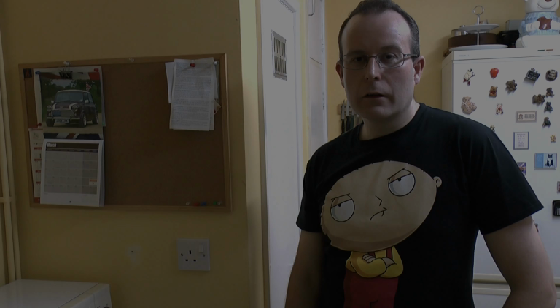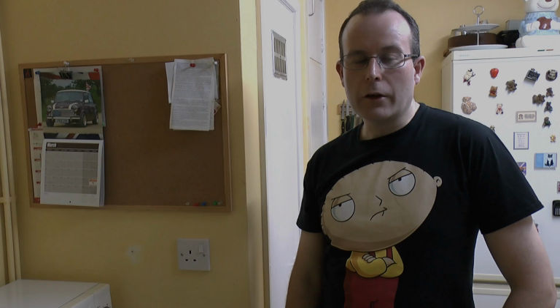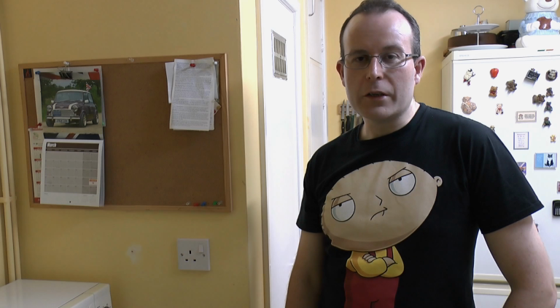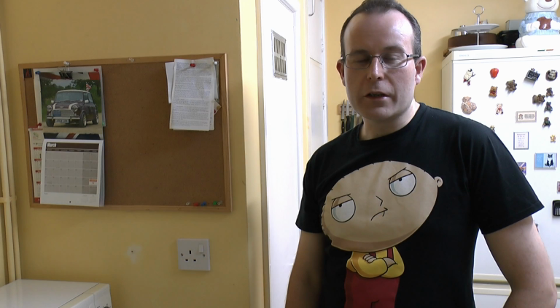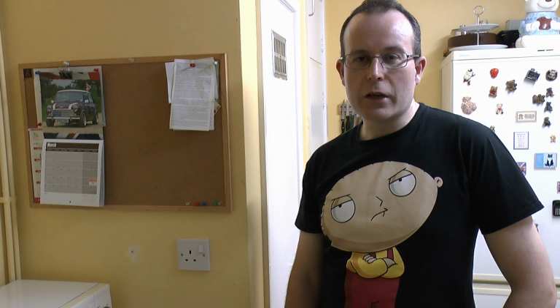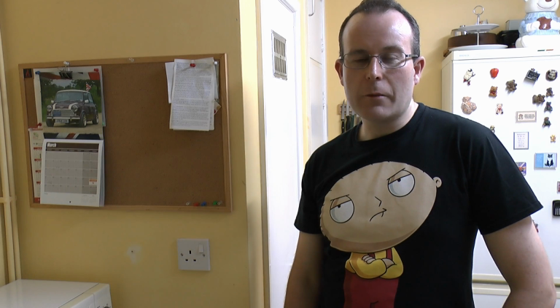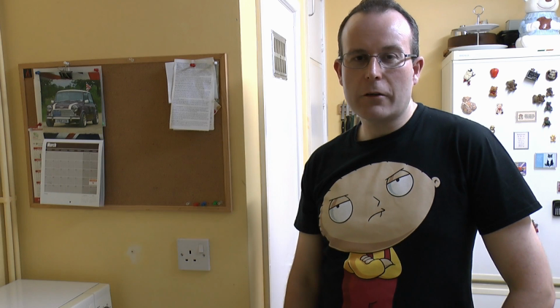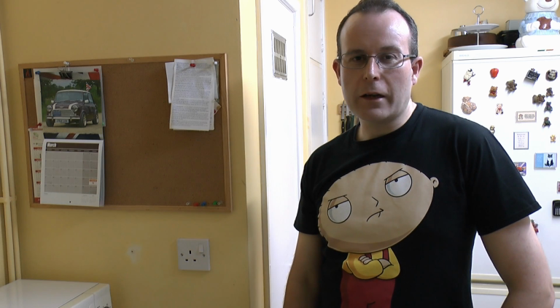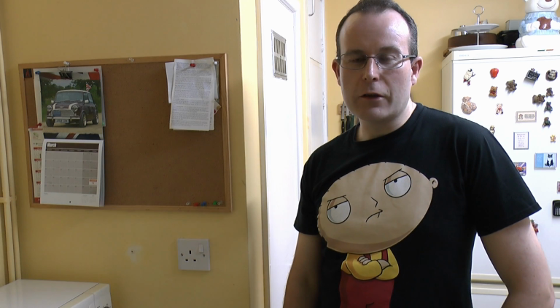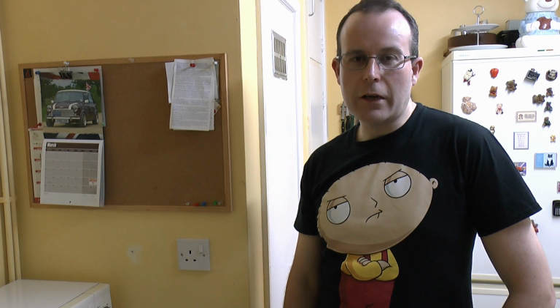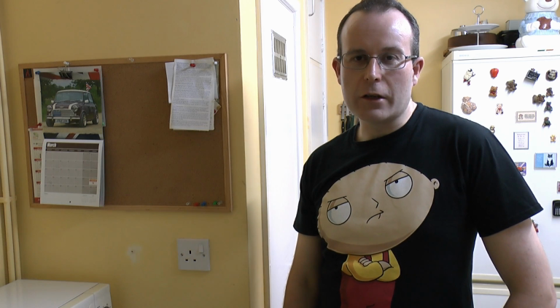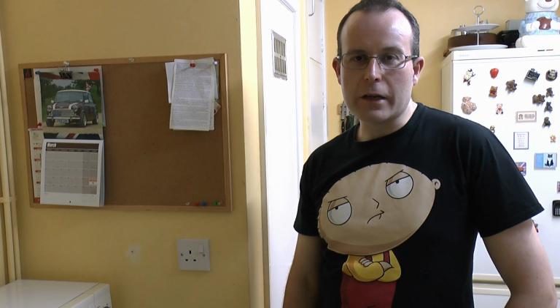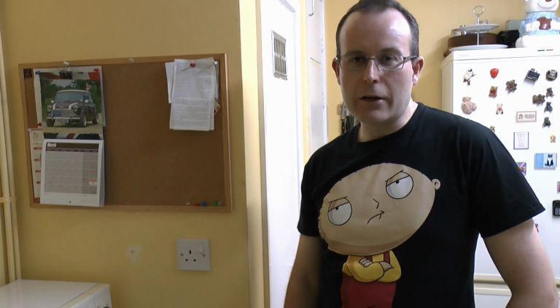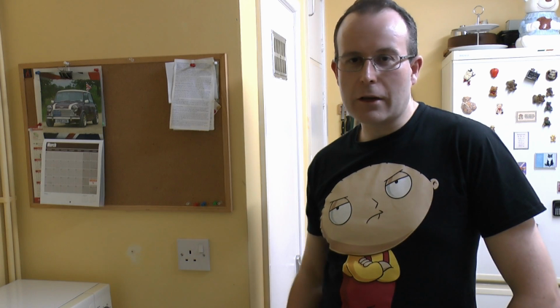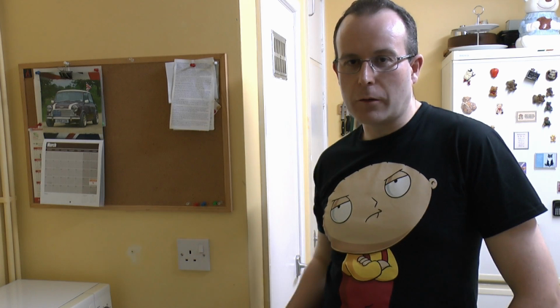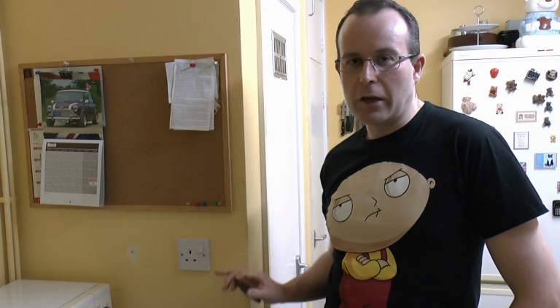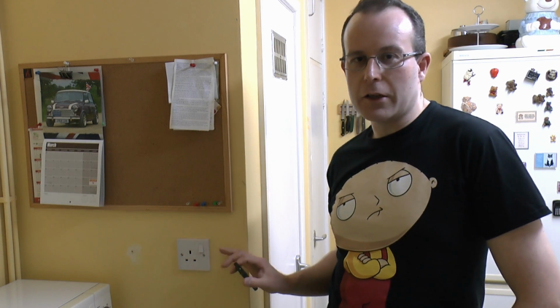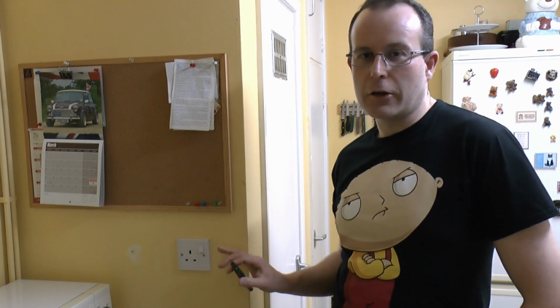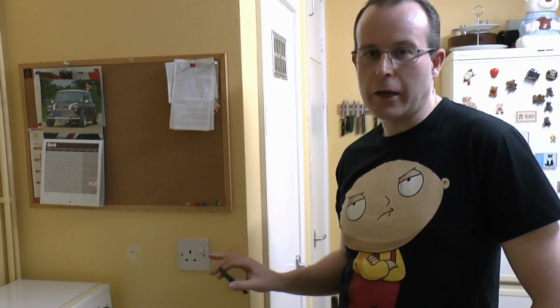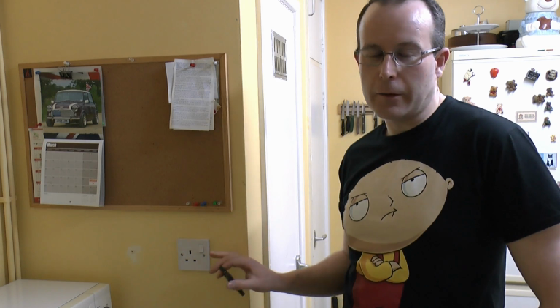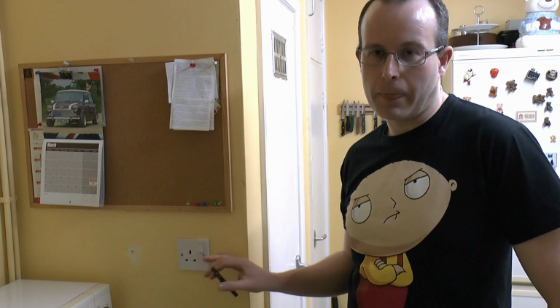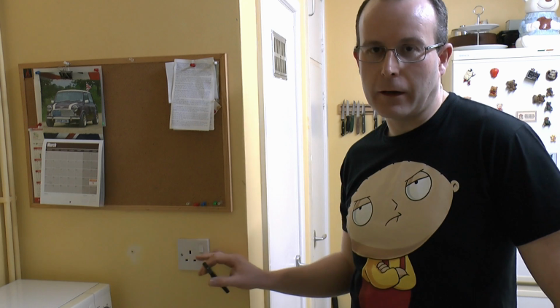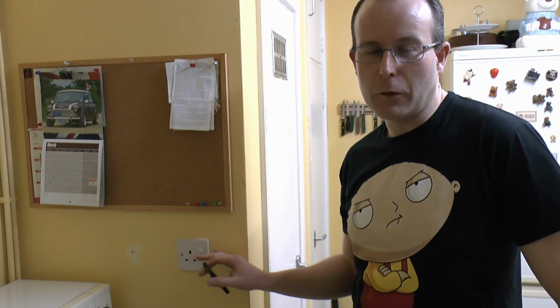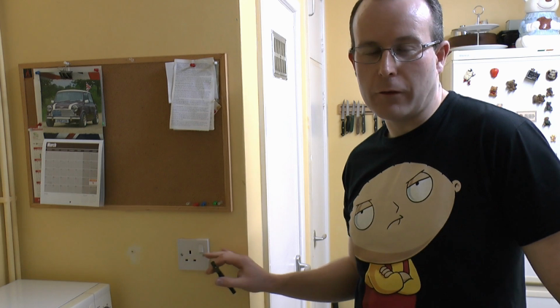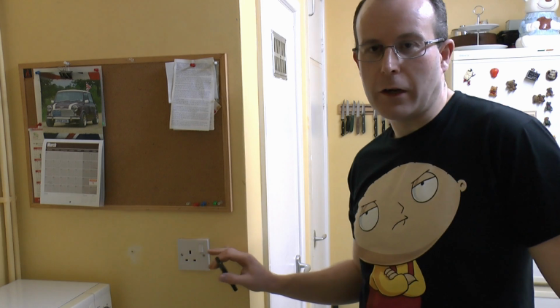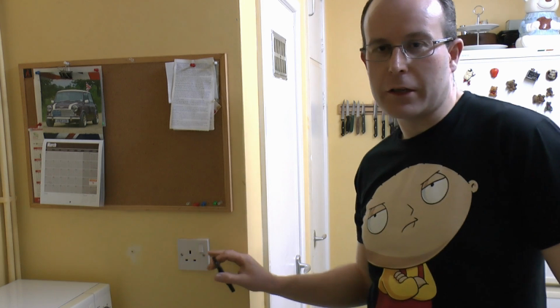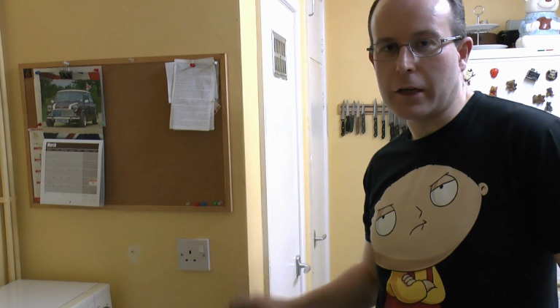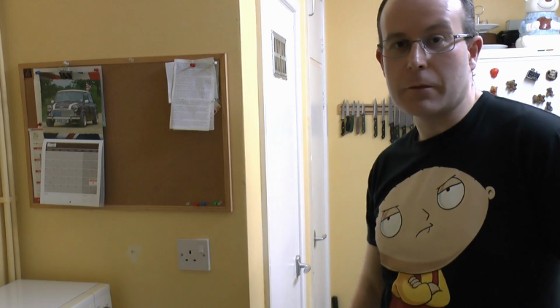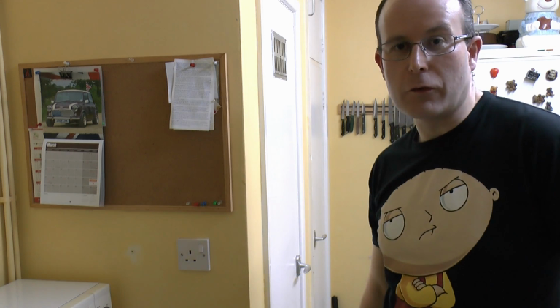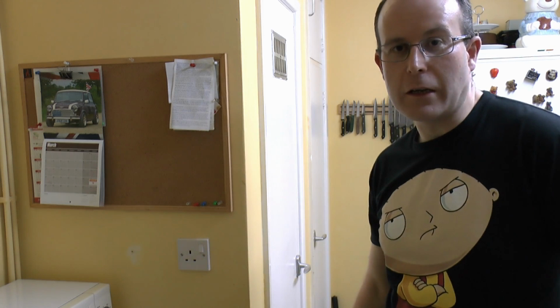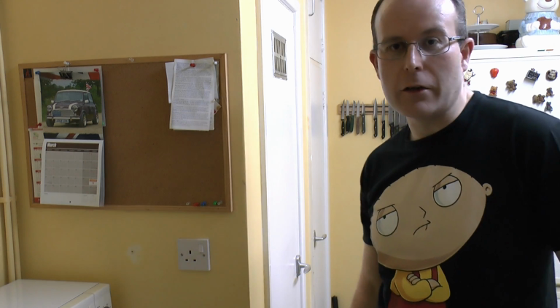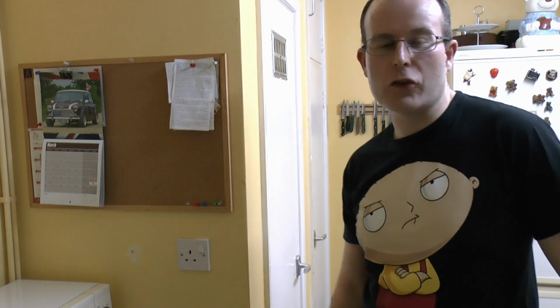Hello, this is JW and we're in the kitchen today, just having a look behind this socket here and what we'll hopefully find inside is some green gunge.